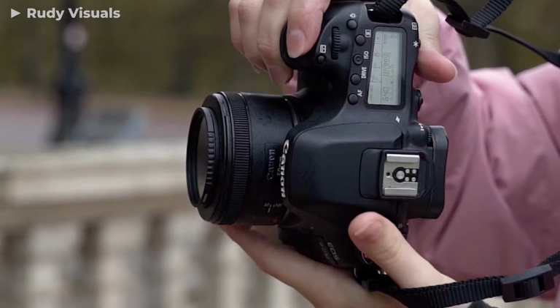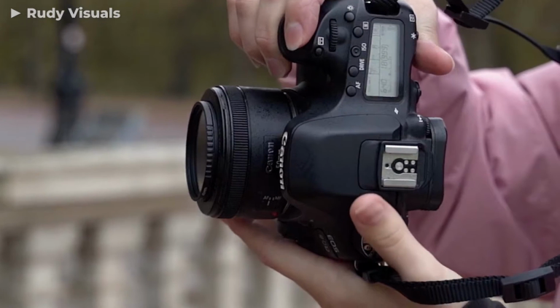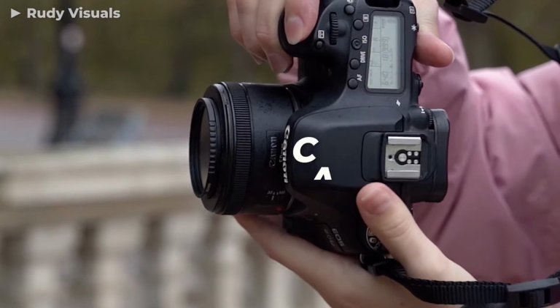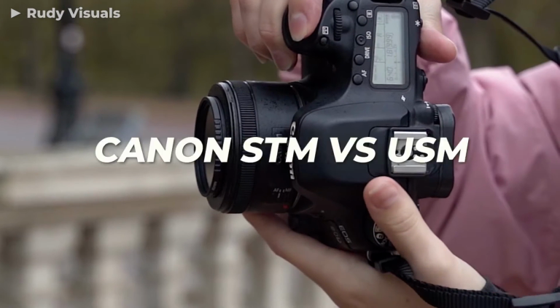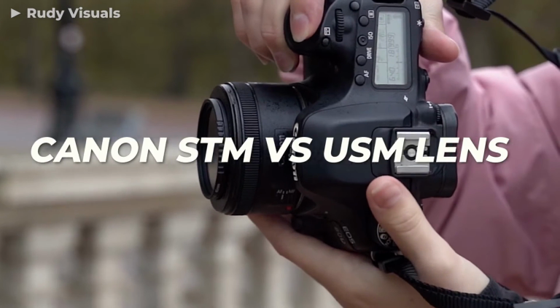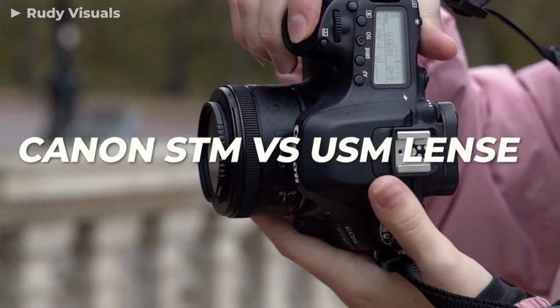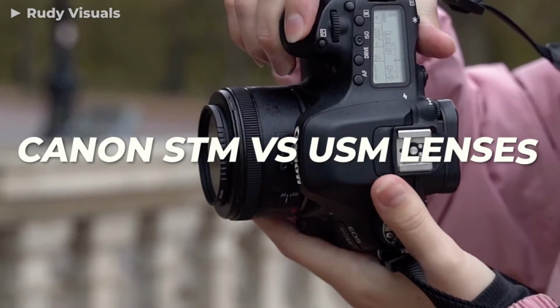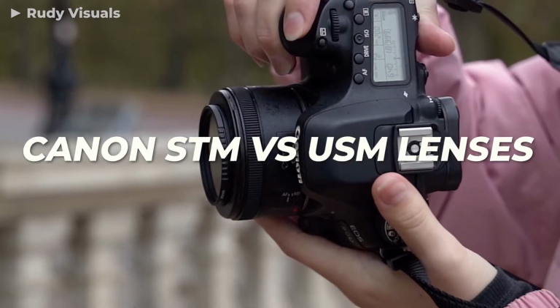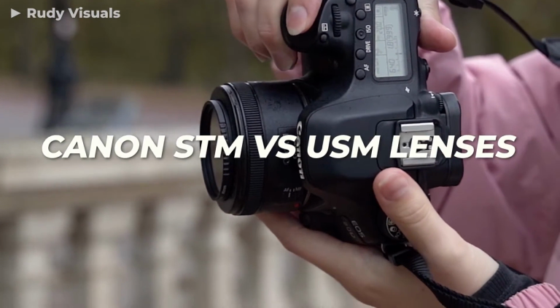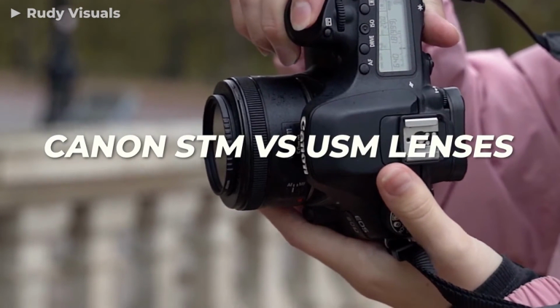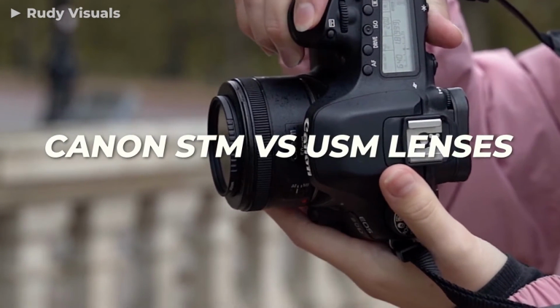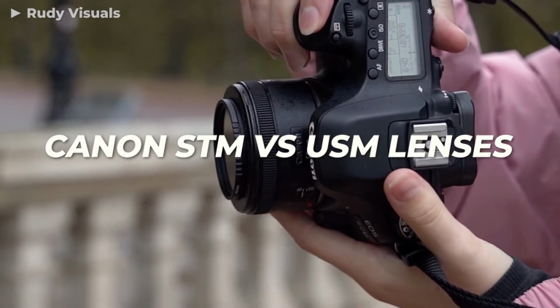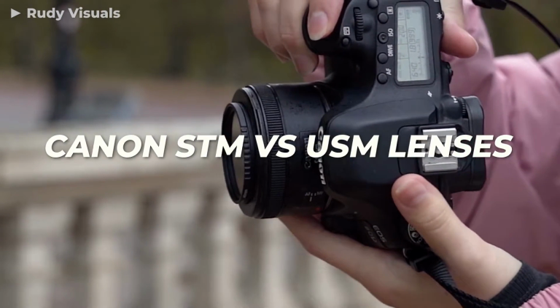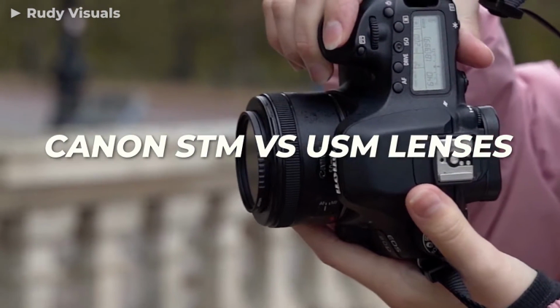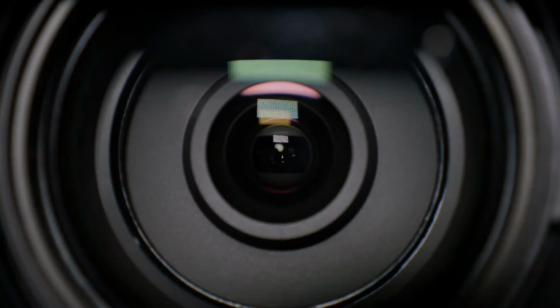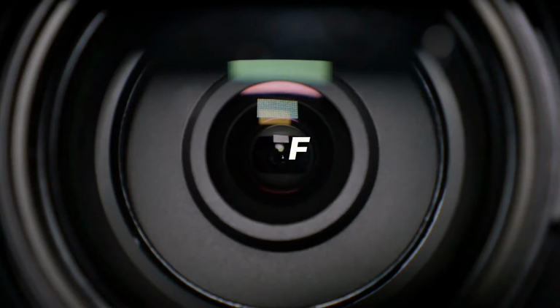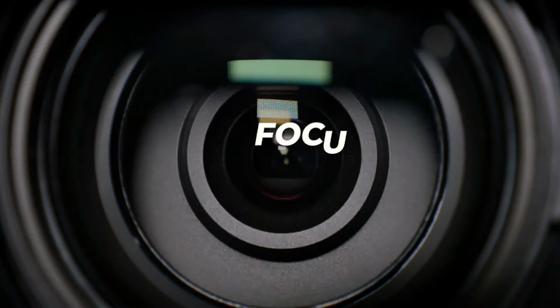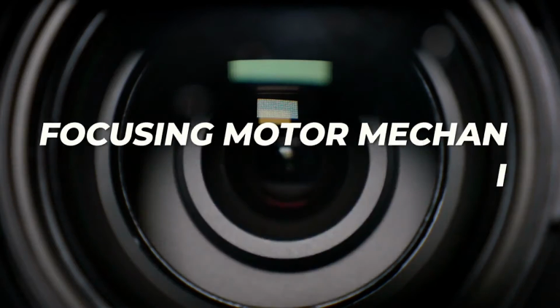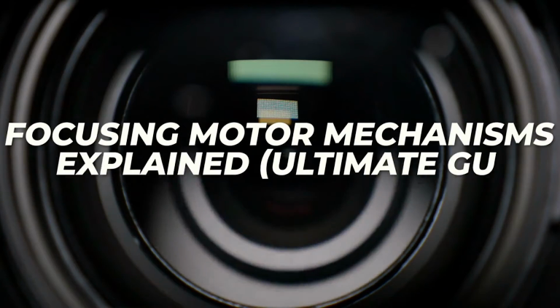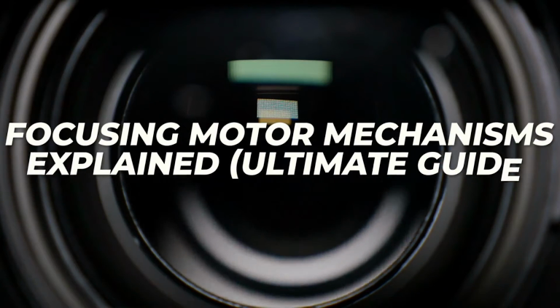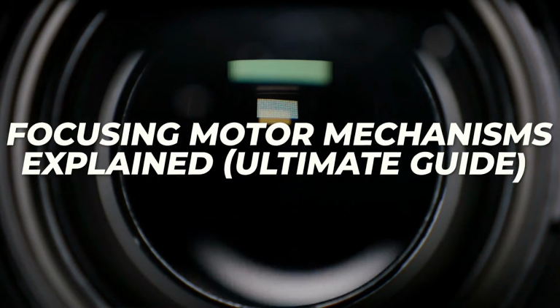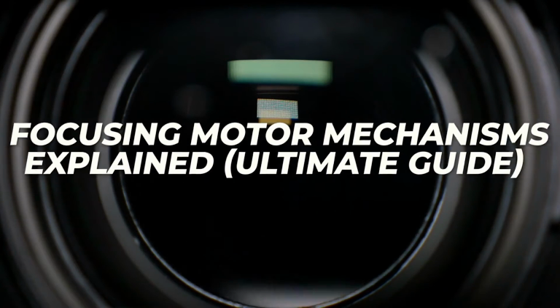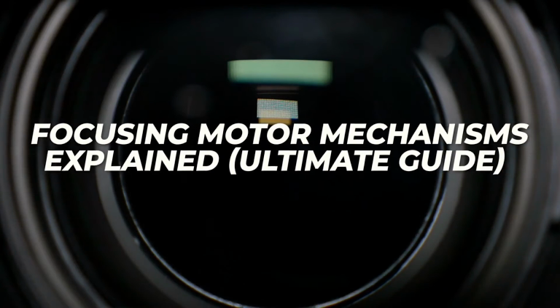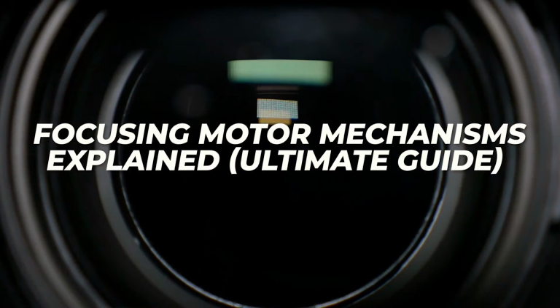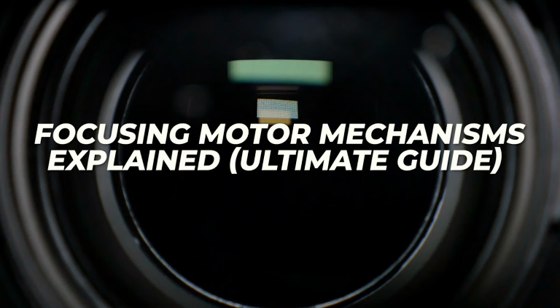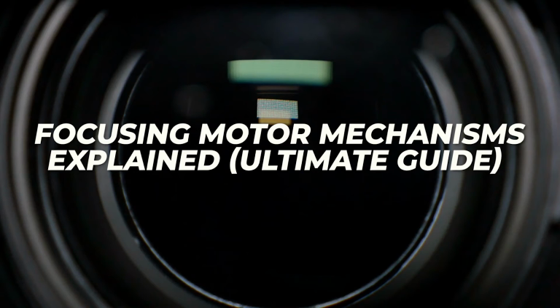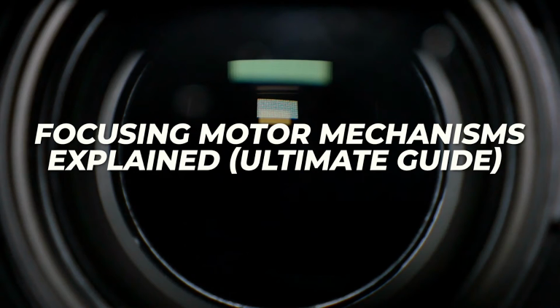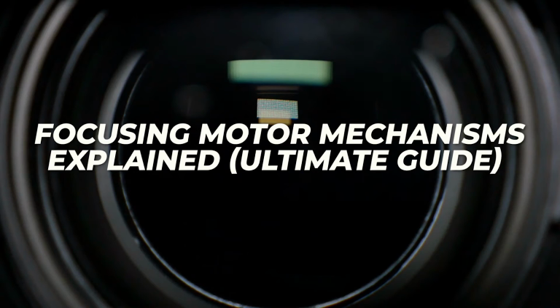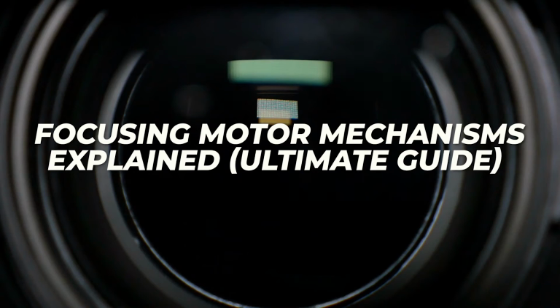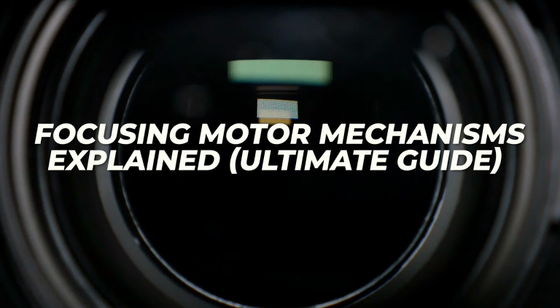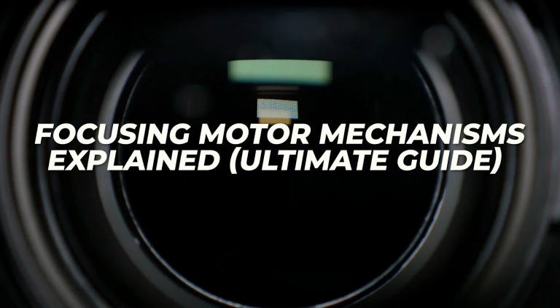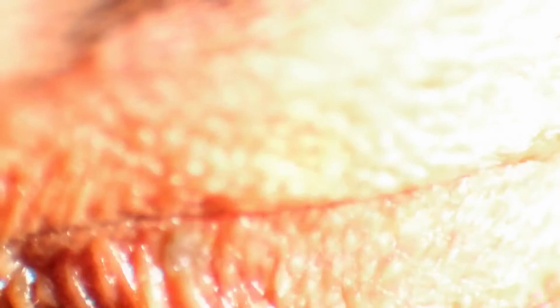Canon STM vs USM lenses — focusing motor mechanisms explained — an ultimate guide, coming up.